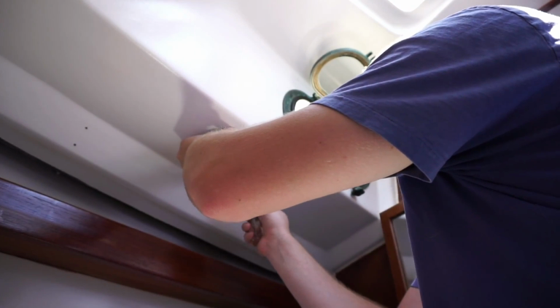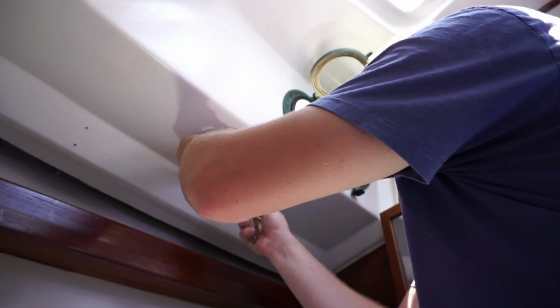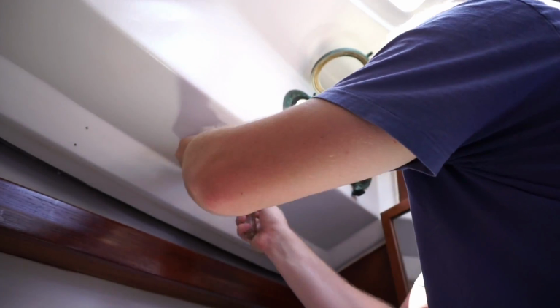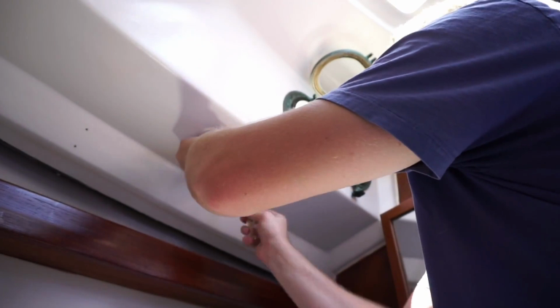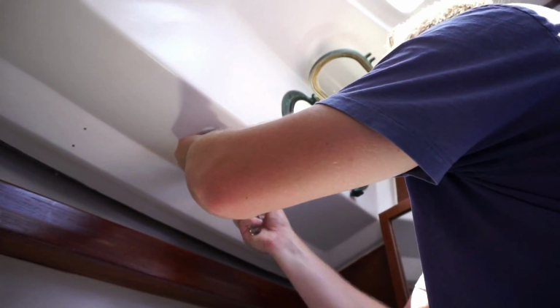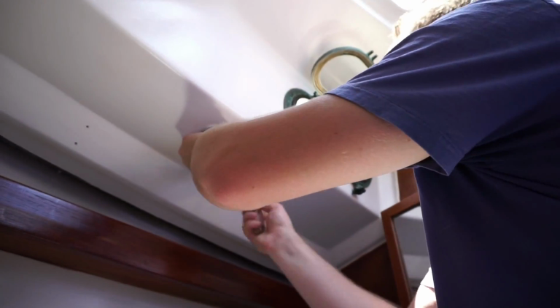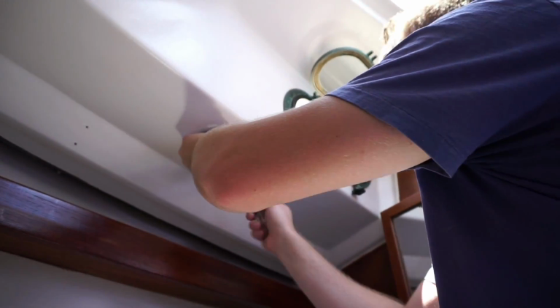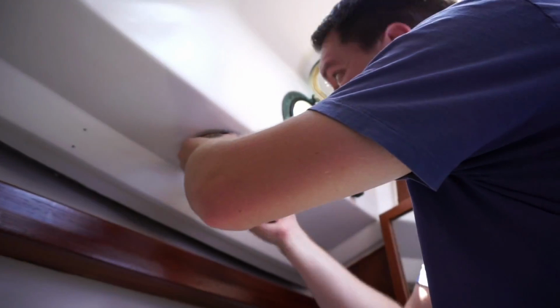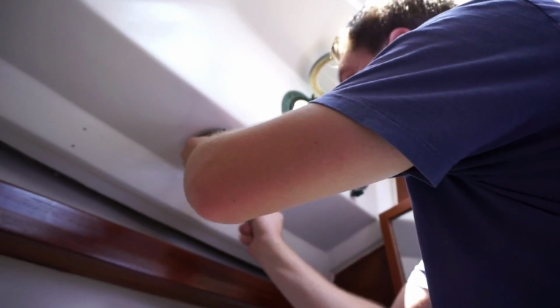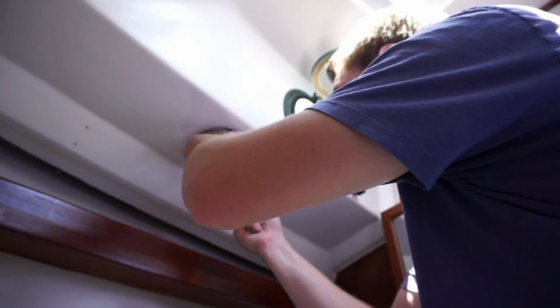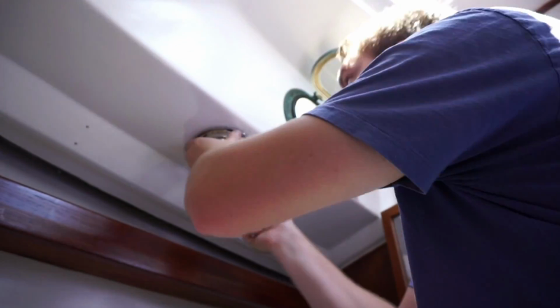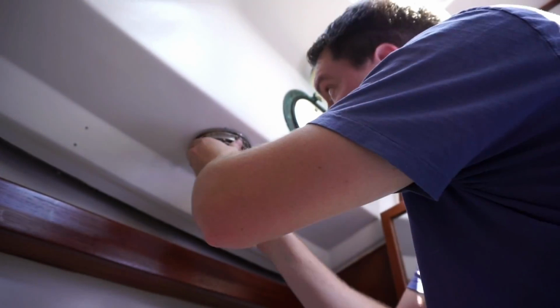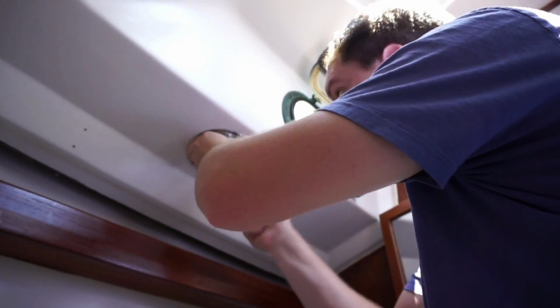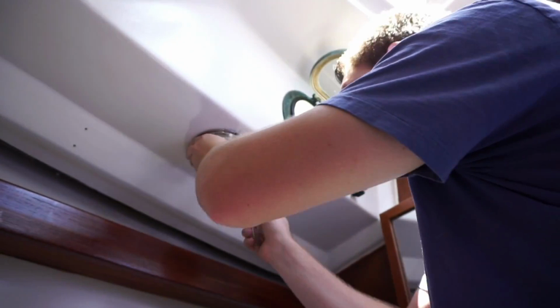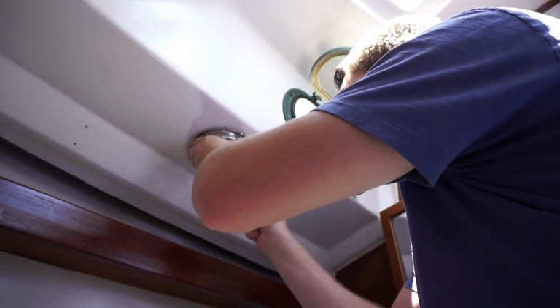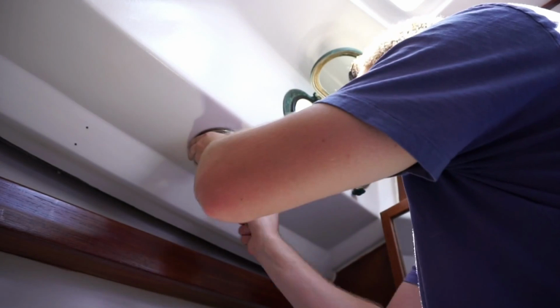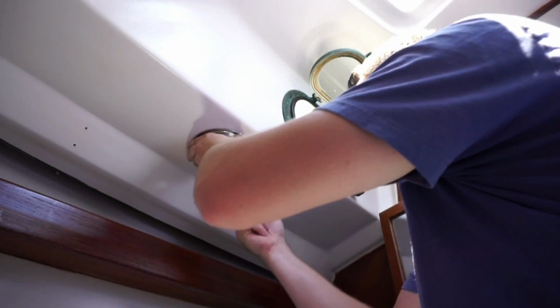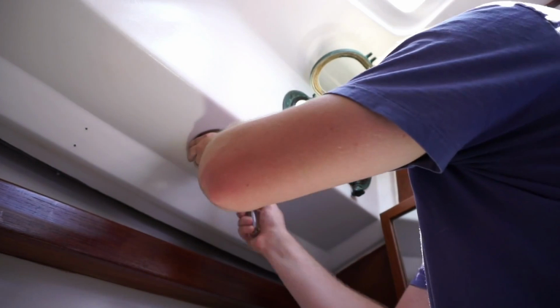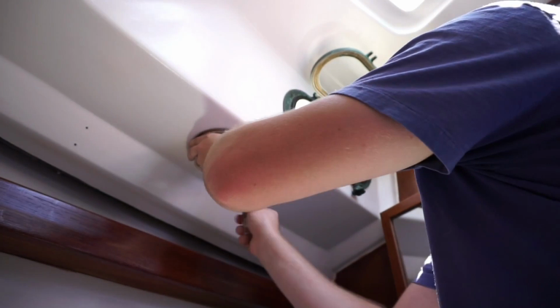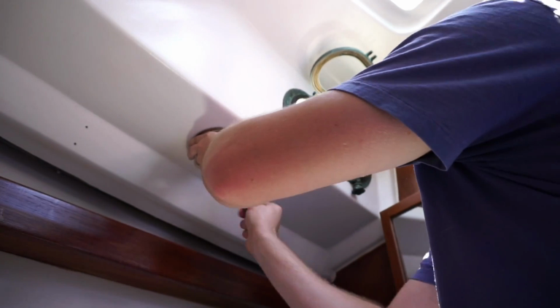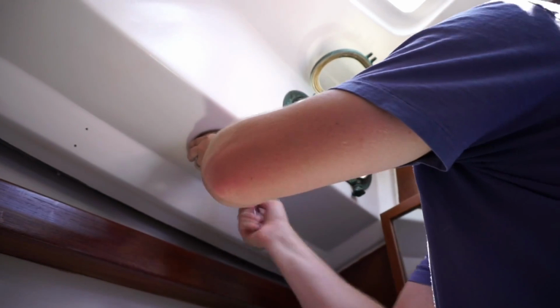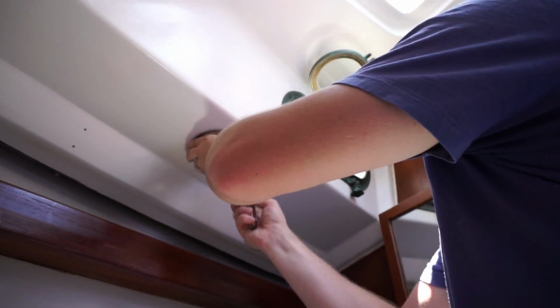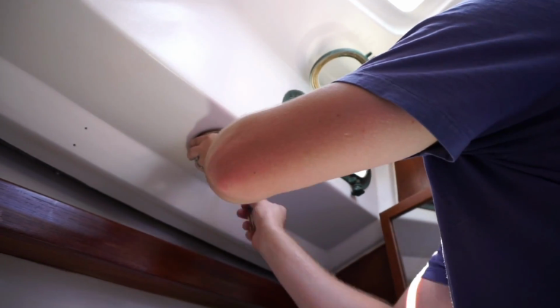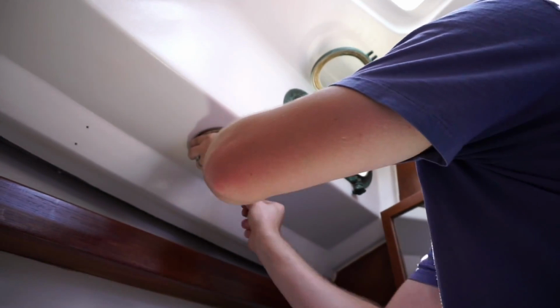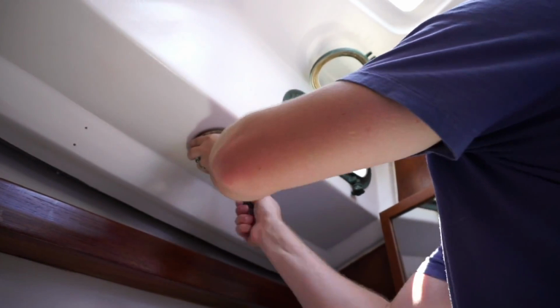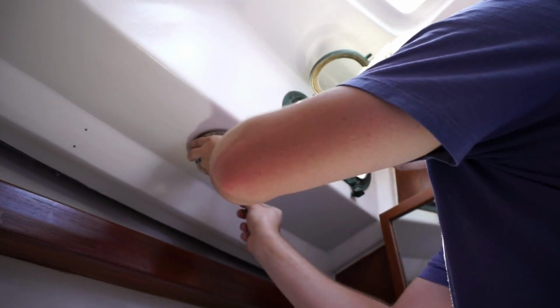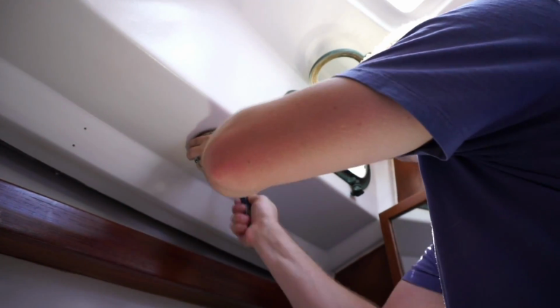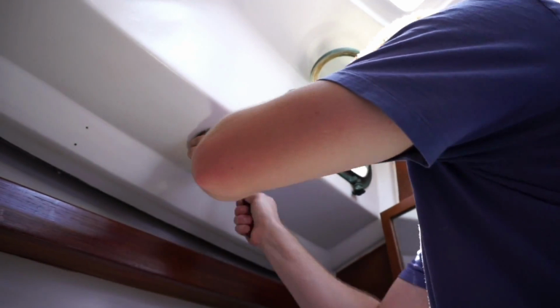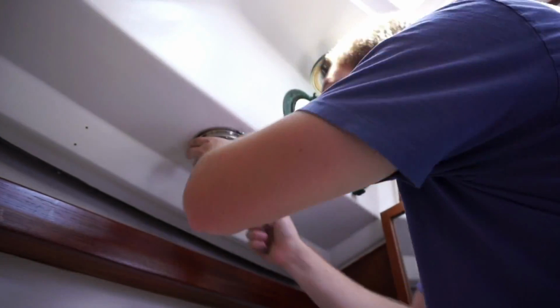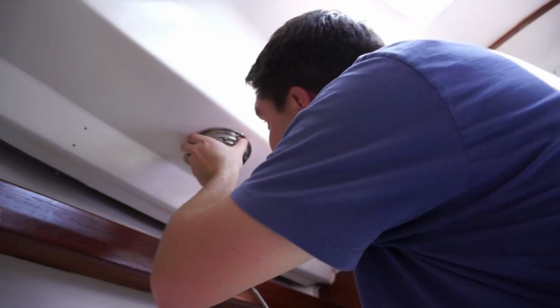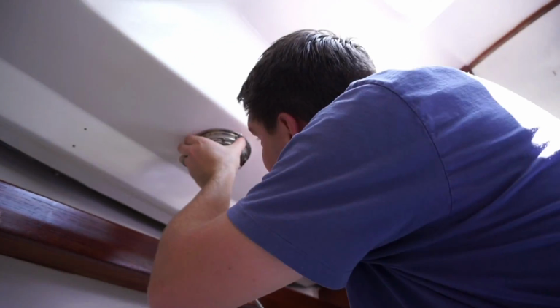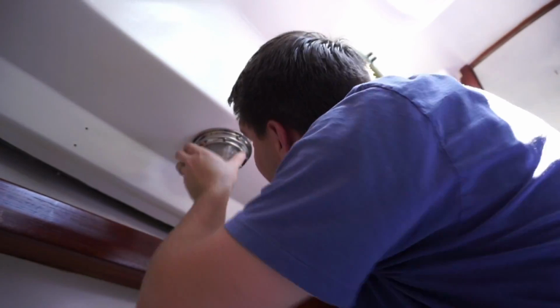This is one of the pancake lights that came with the boat. We got it all polished up and here we are just installing it.